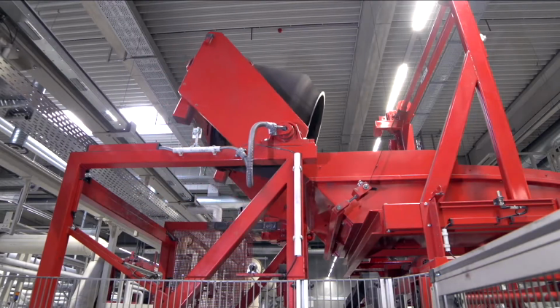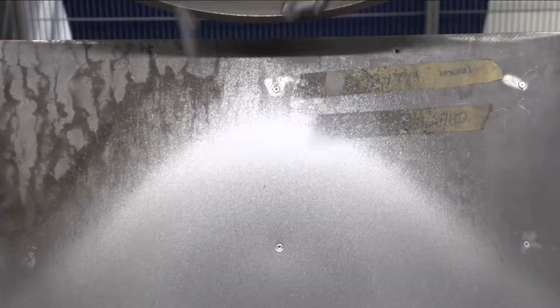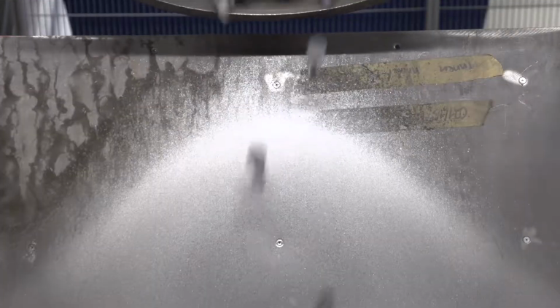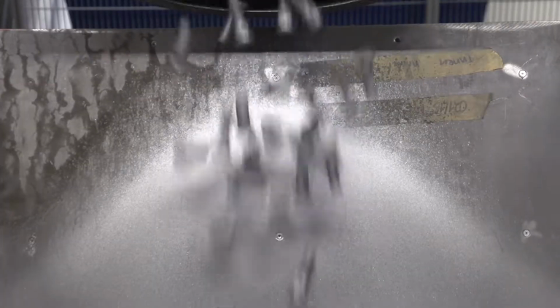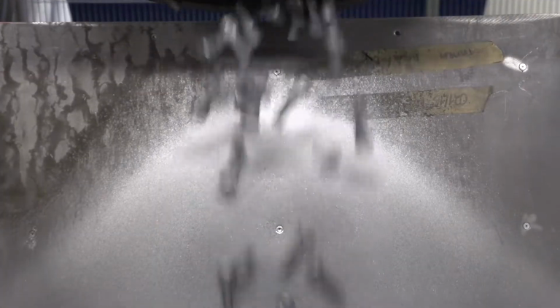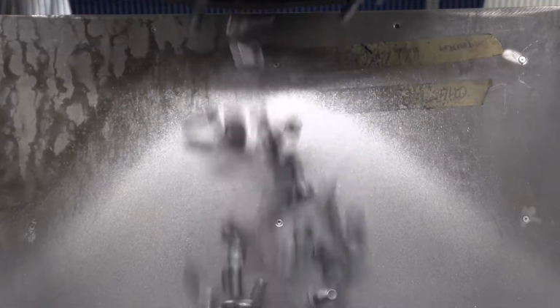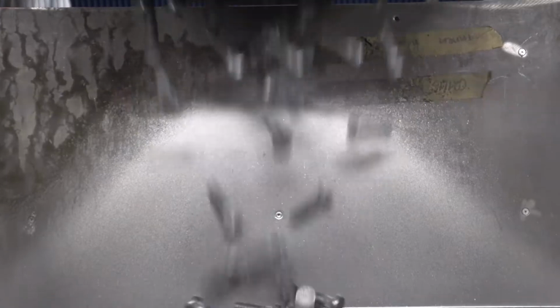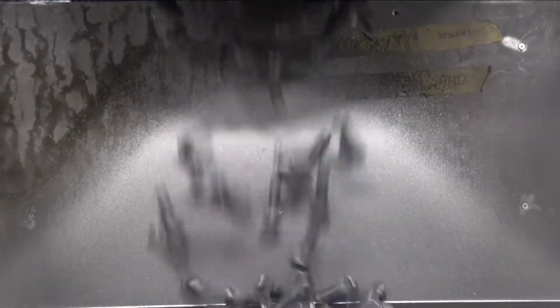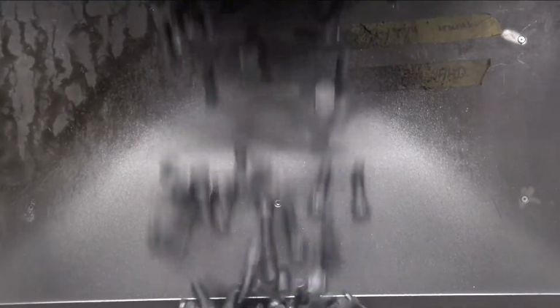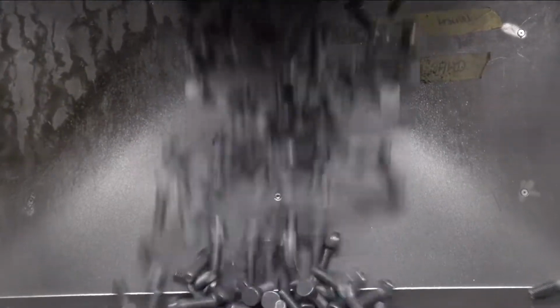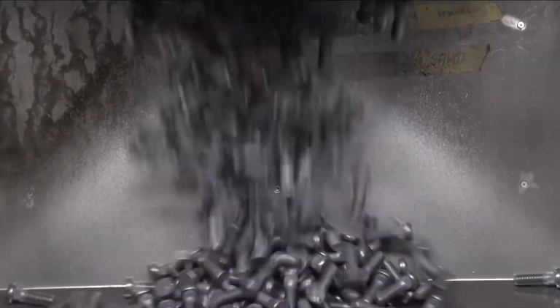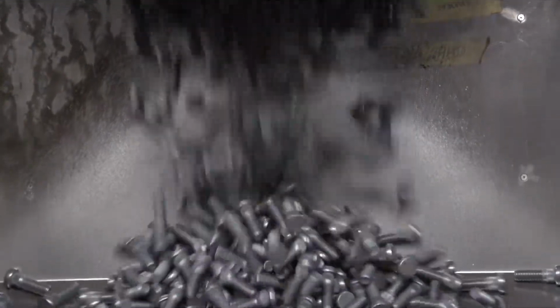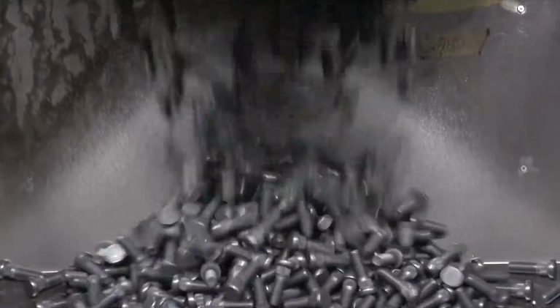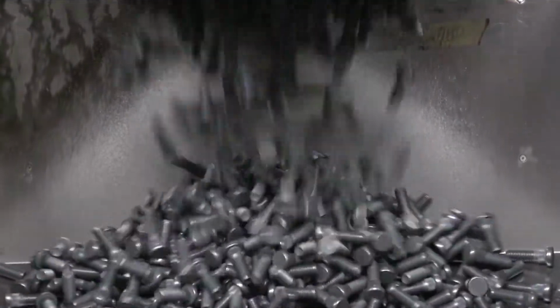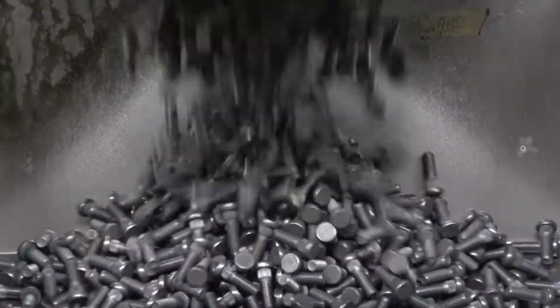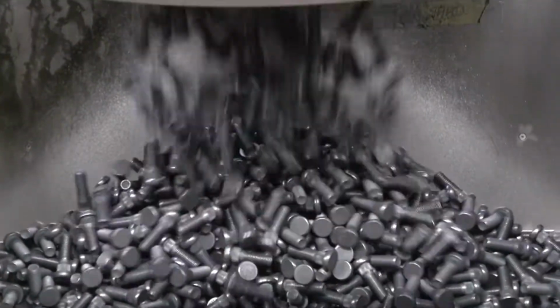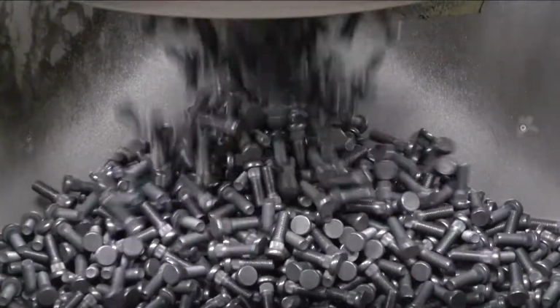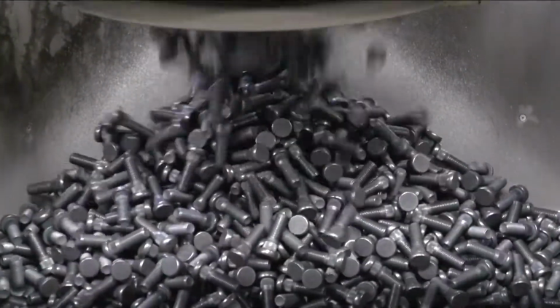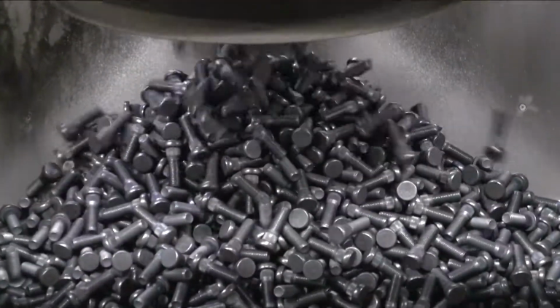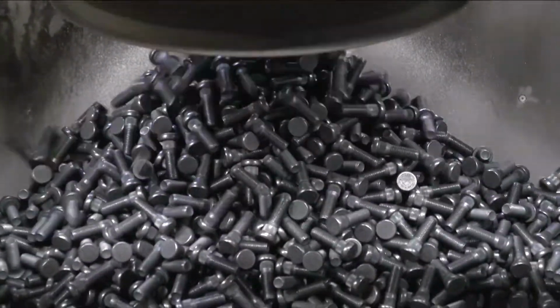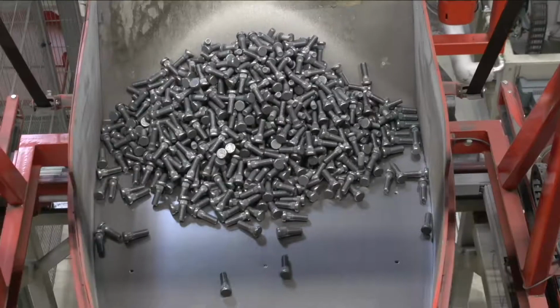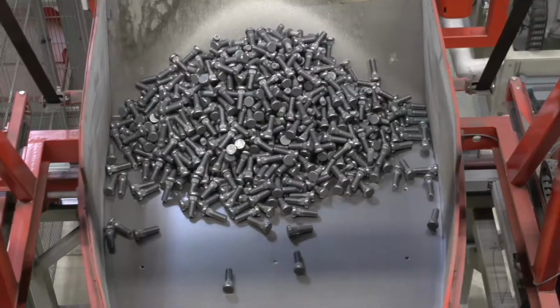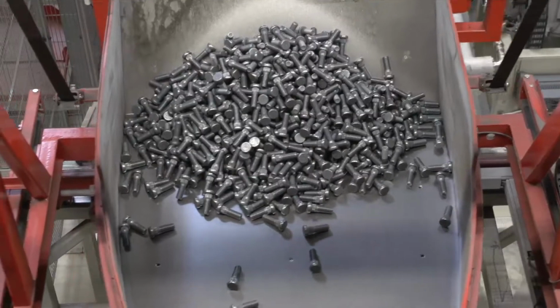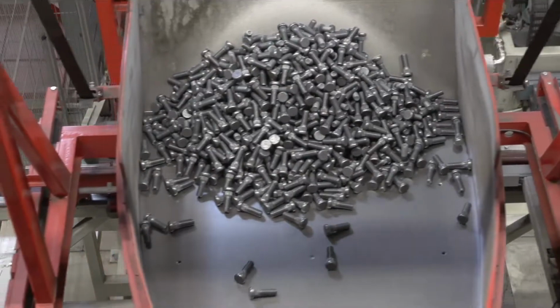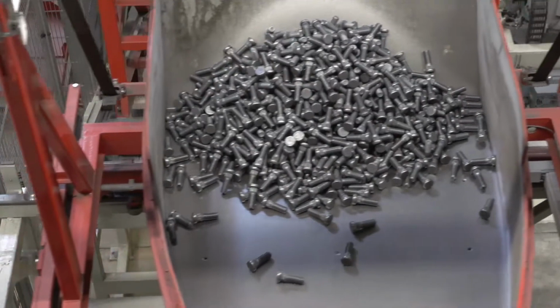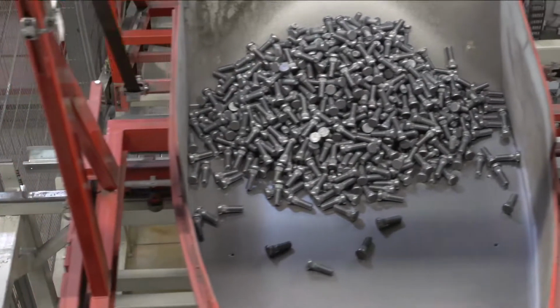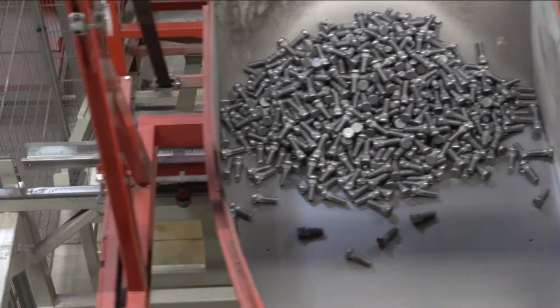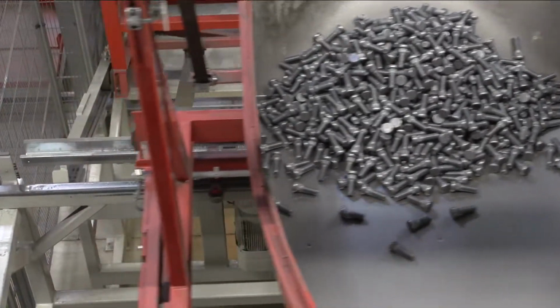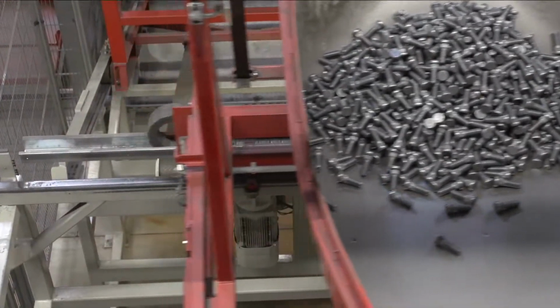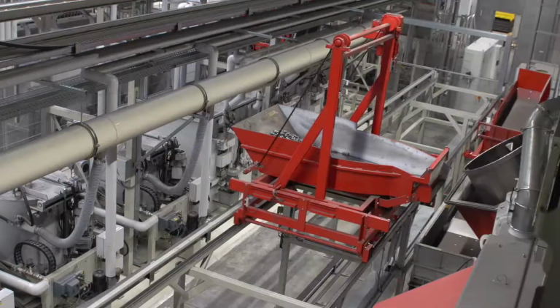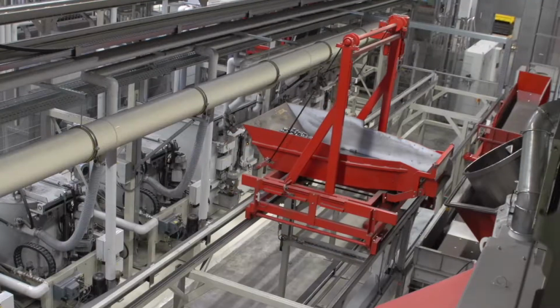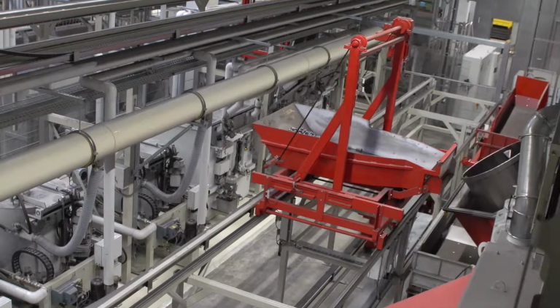The transport system delivers the portioned workpieces to the next free system in a dry, grease-free condition.